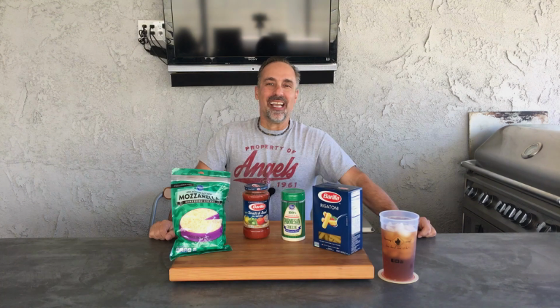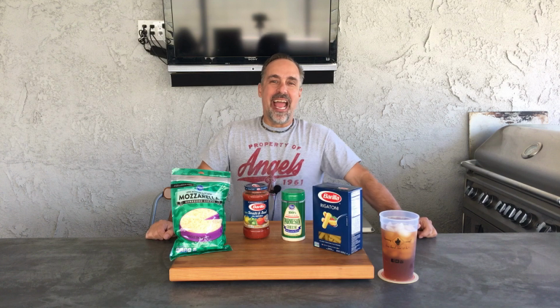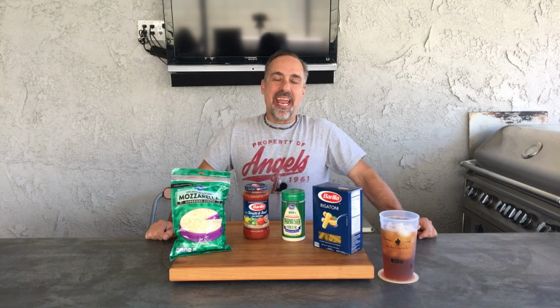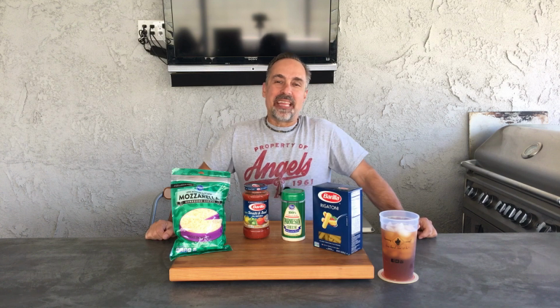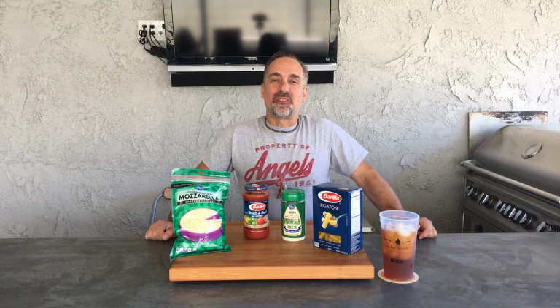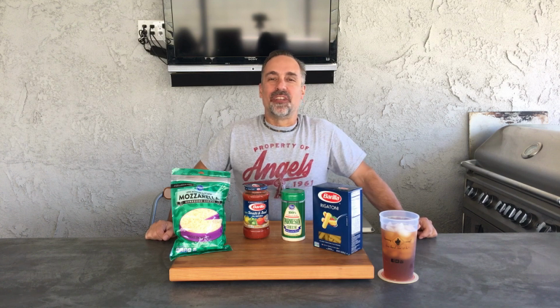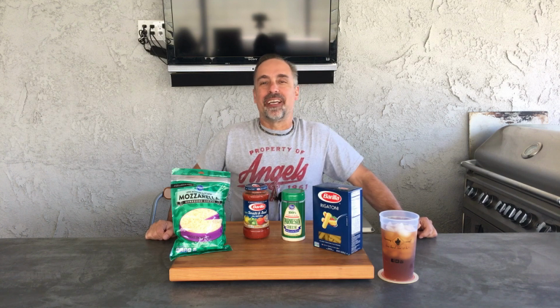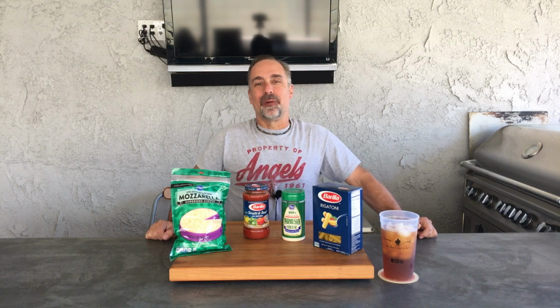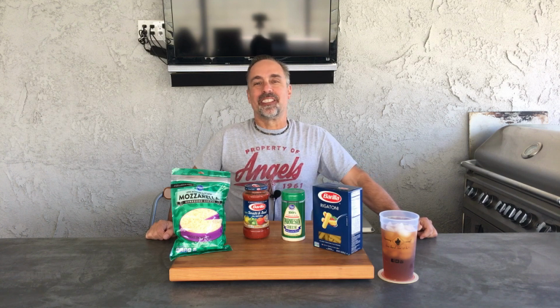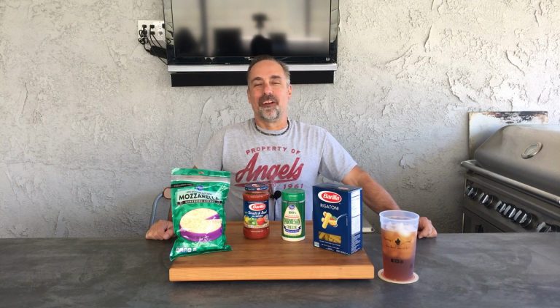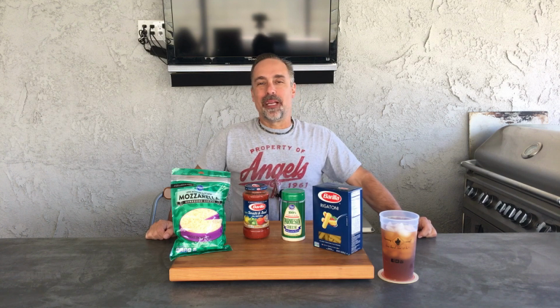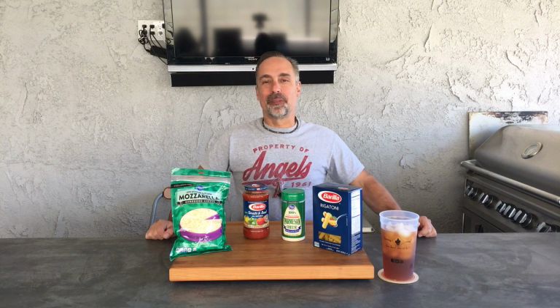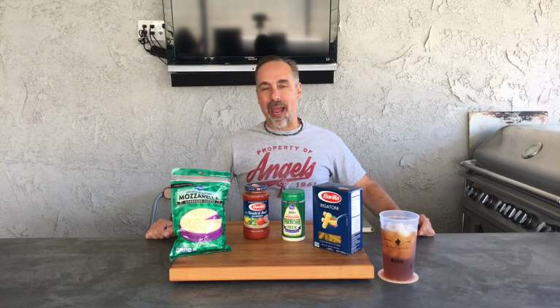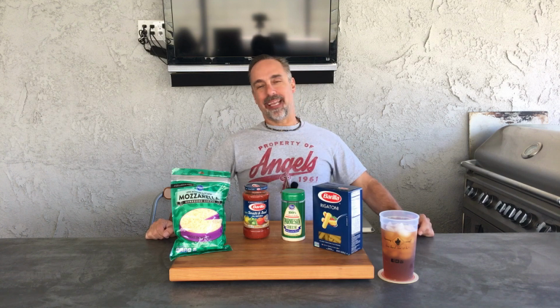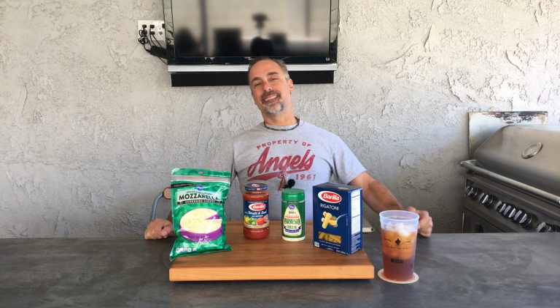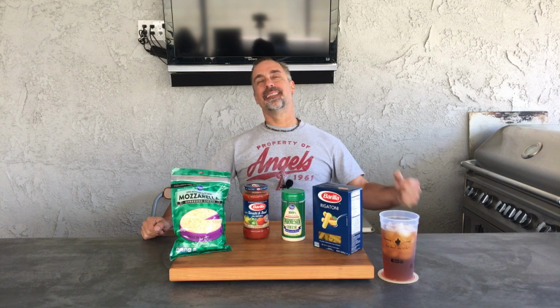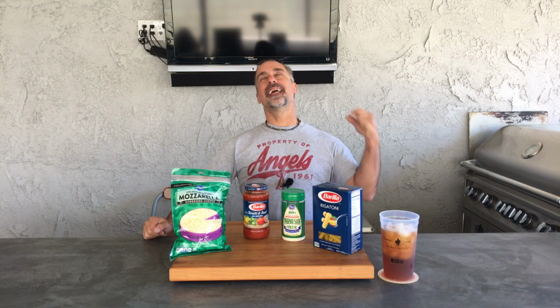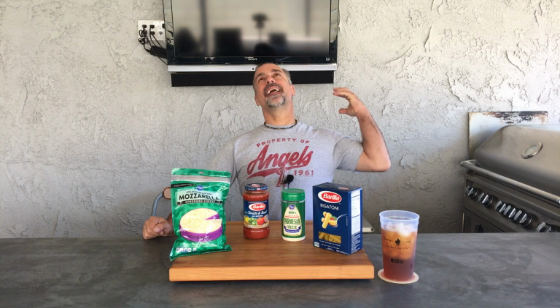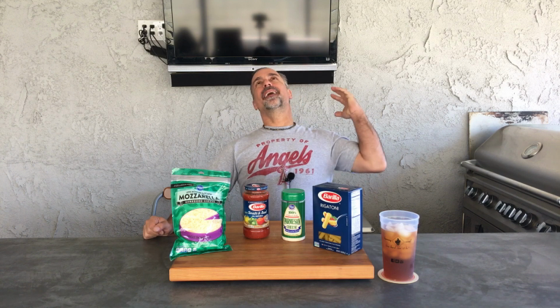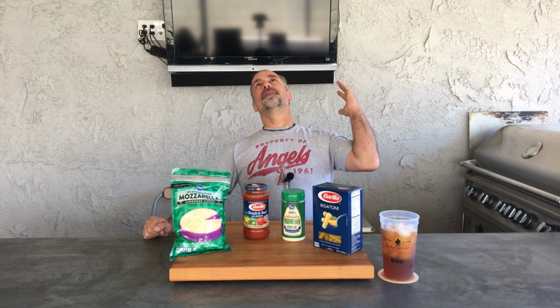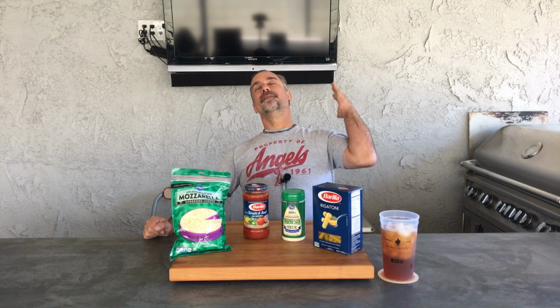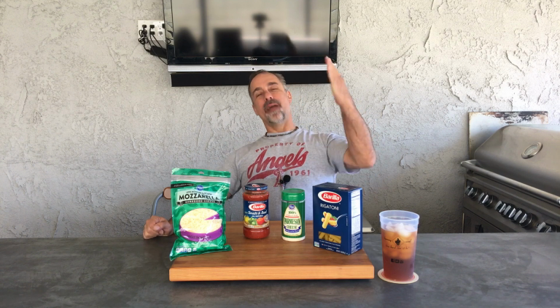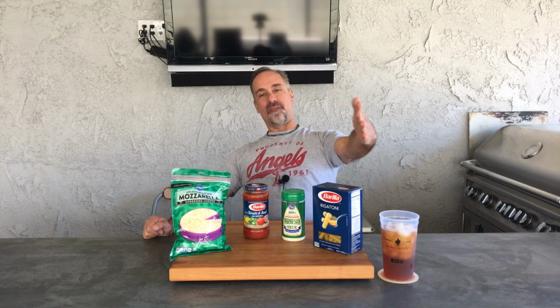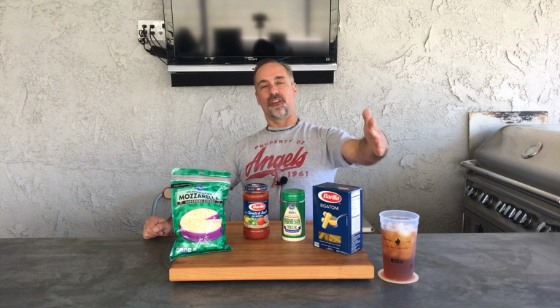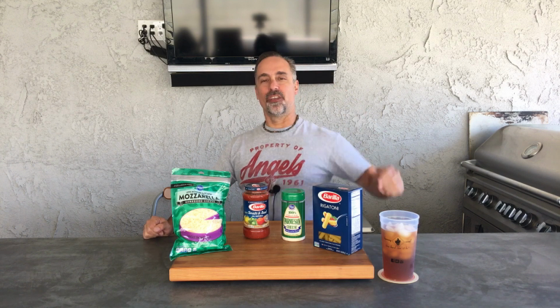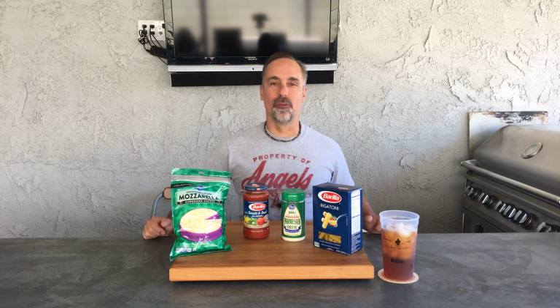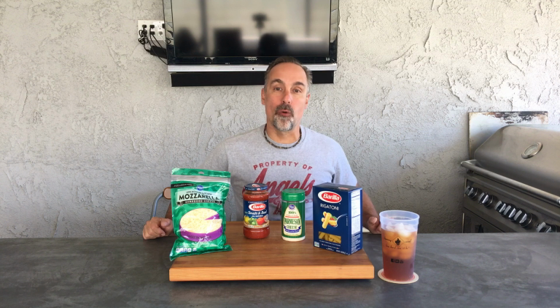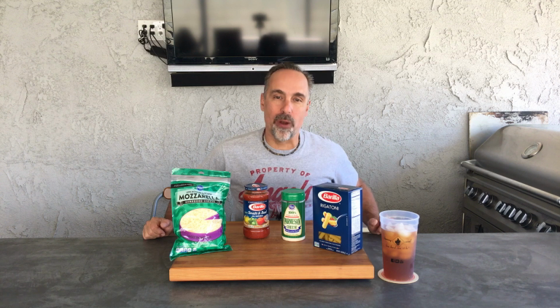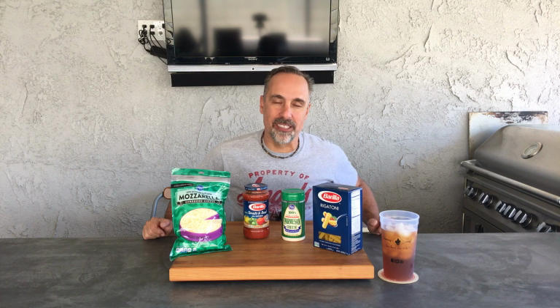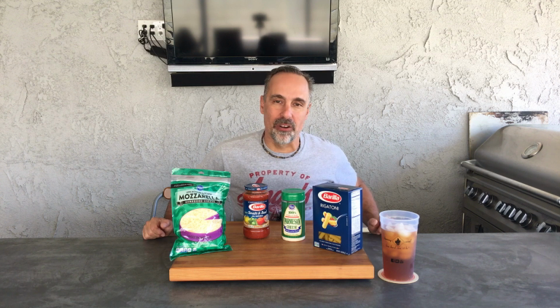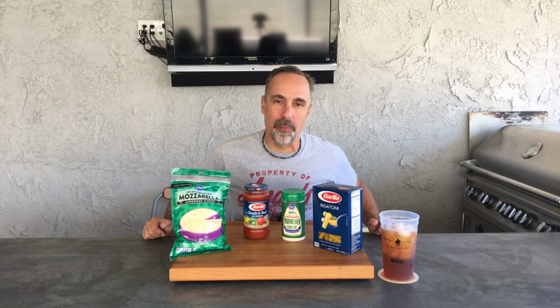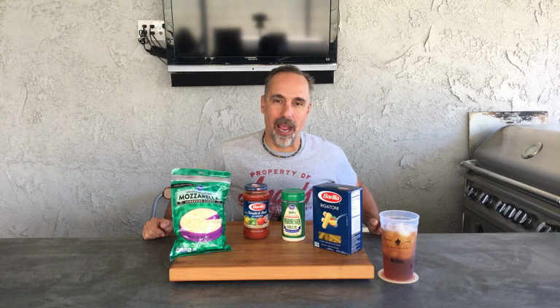Hey, thanks for tuning in to Burning Cereal. My name is Mike and today I am going to make for you rigatoni pie.